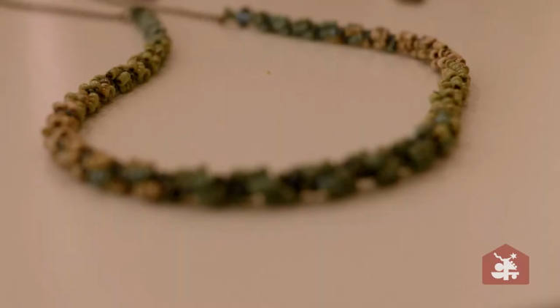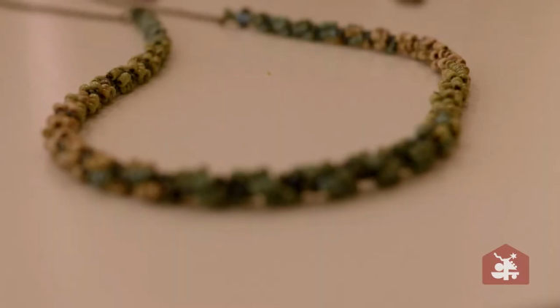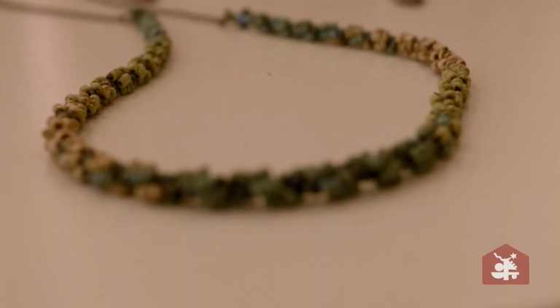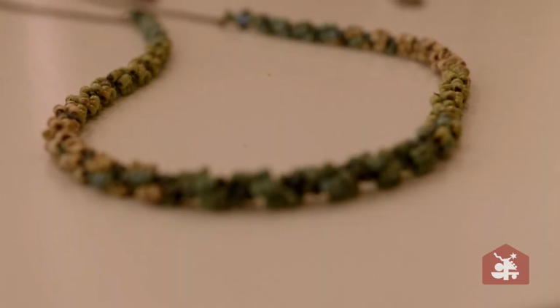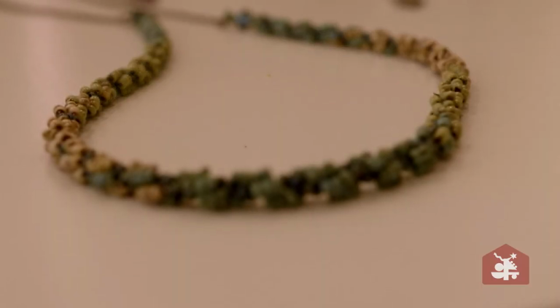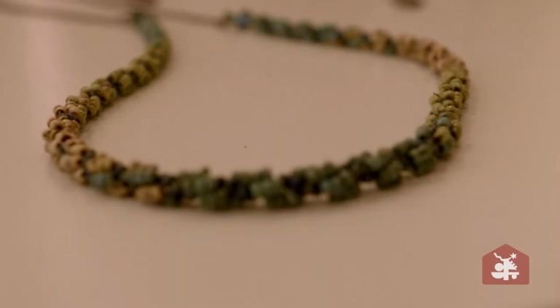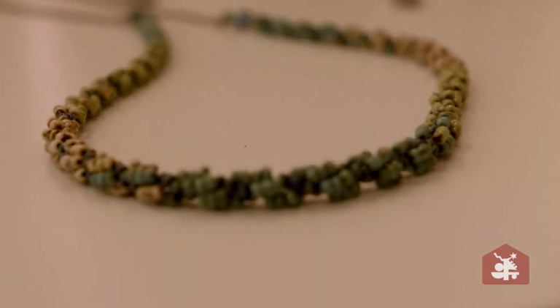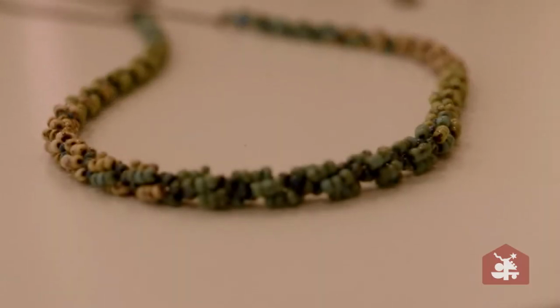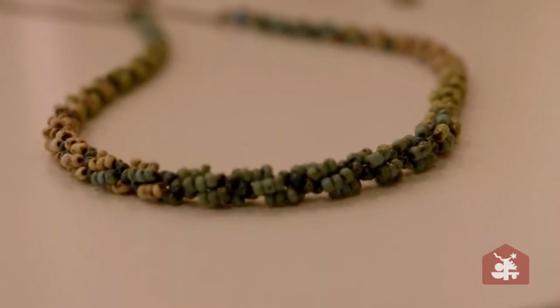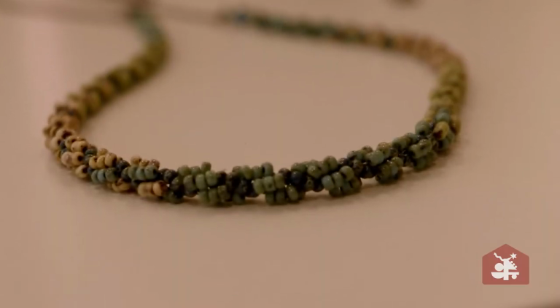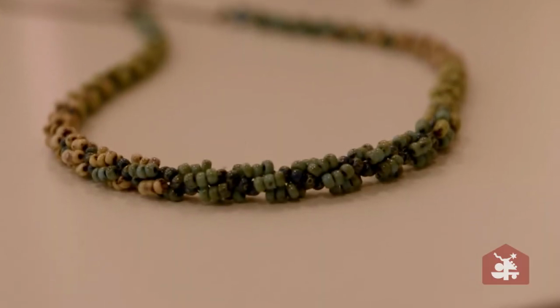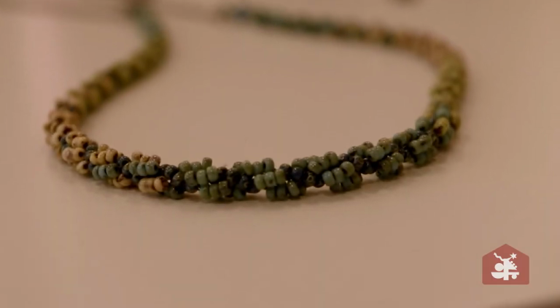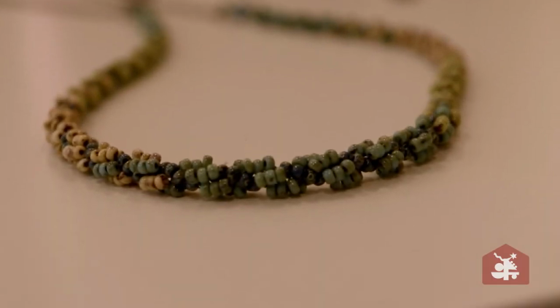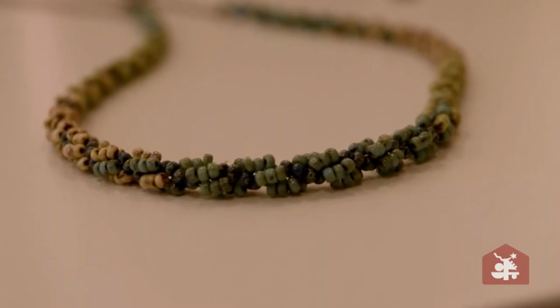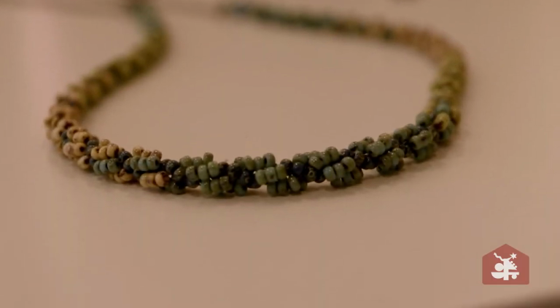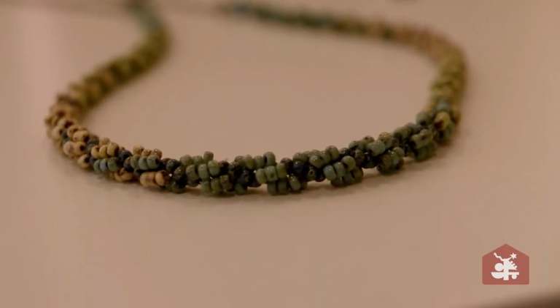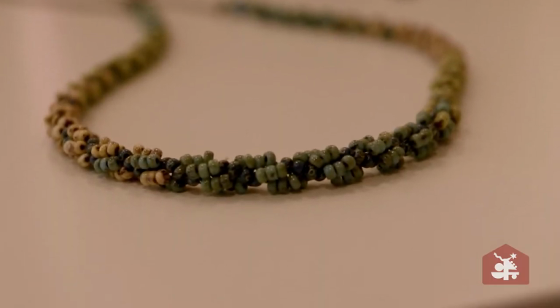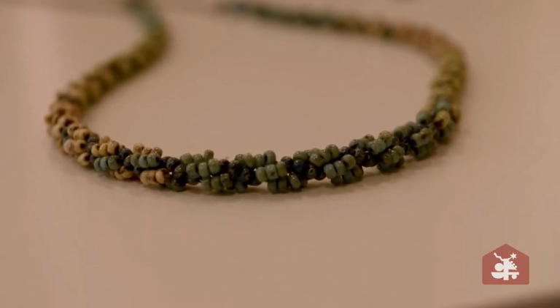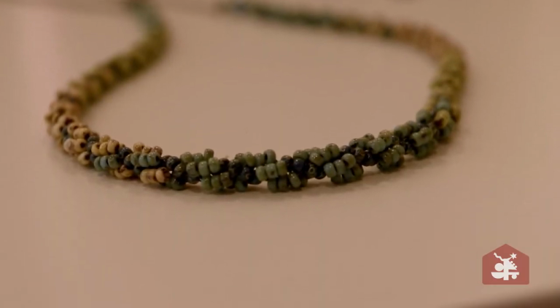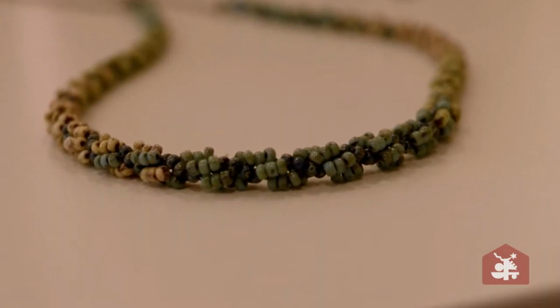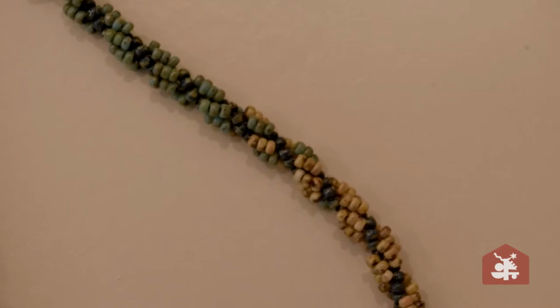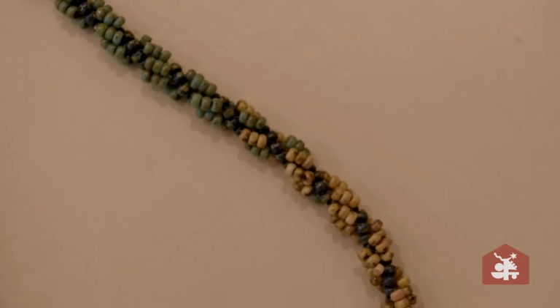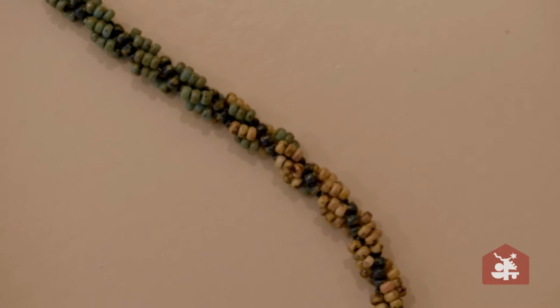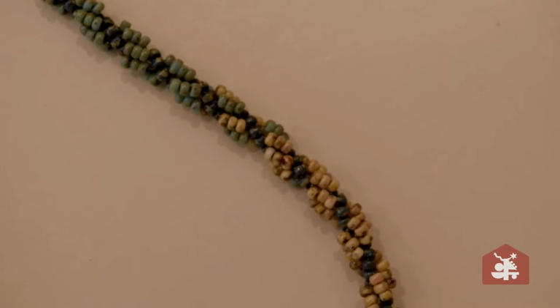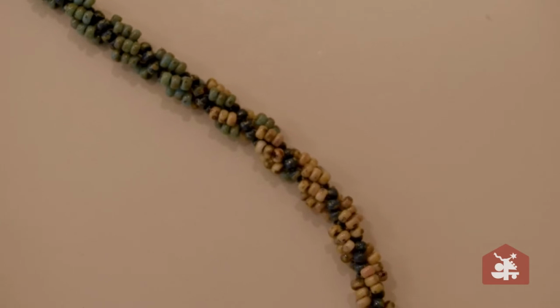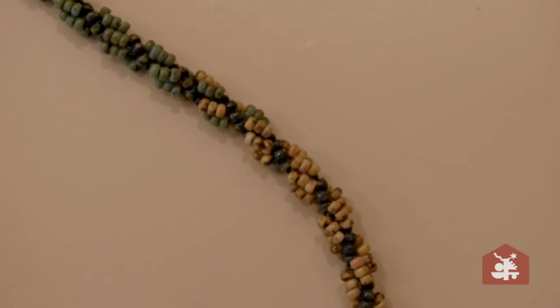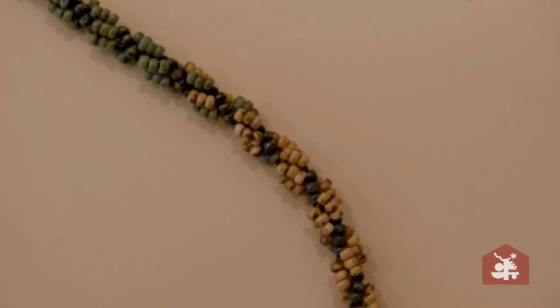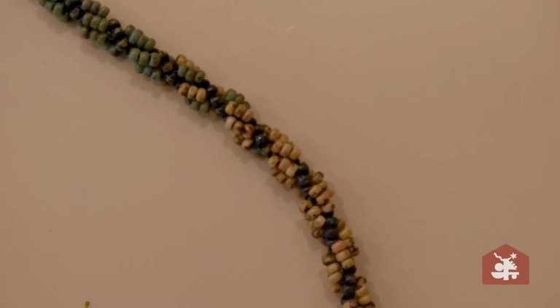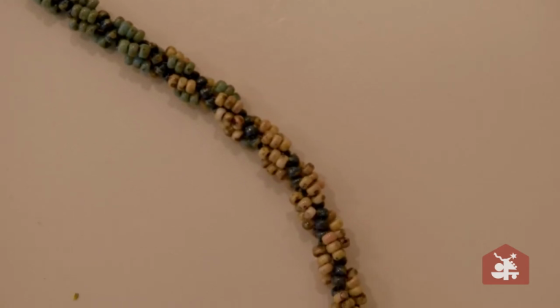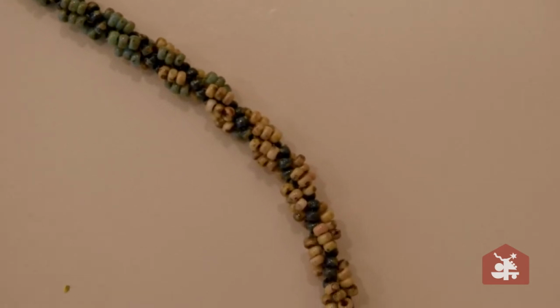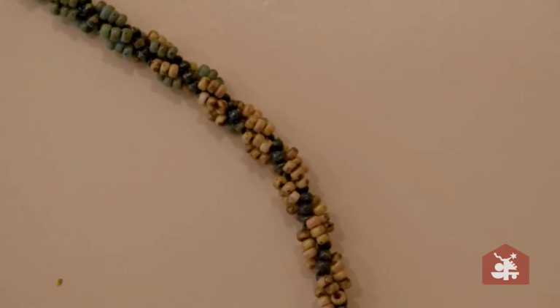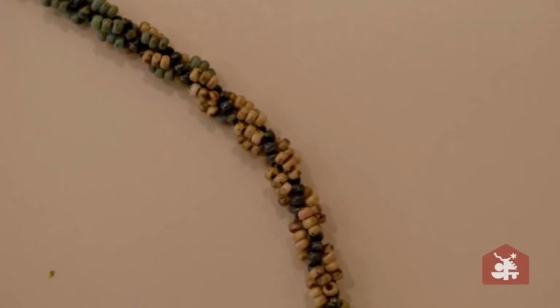This is called a spiral stitch, and you can go around and it's more 3D. It's actually thick.